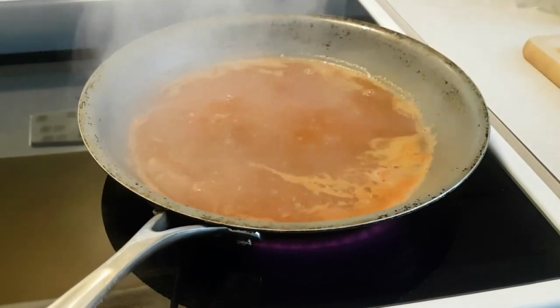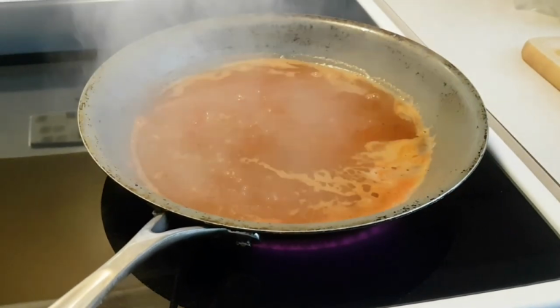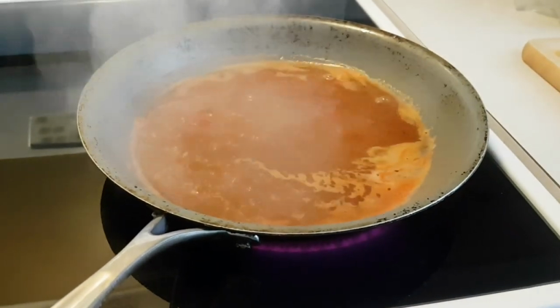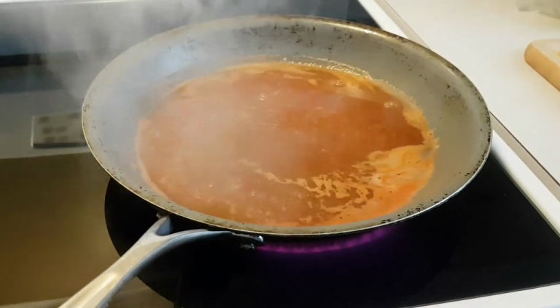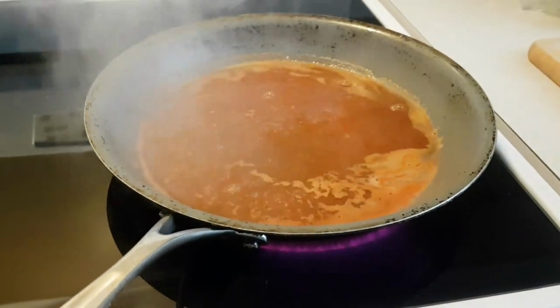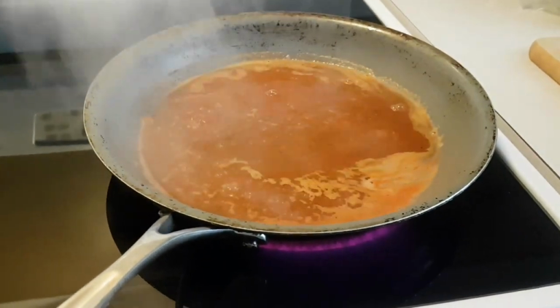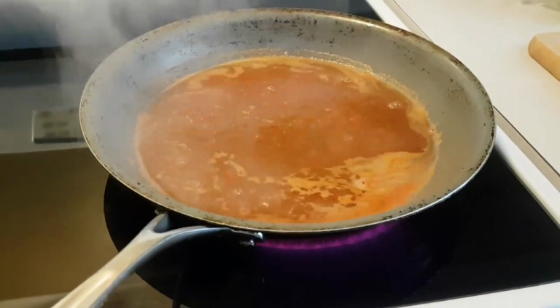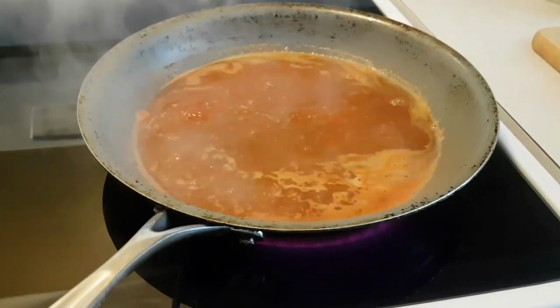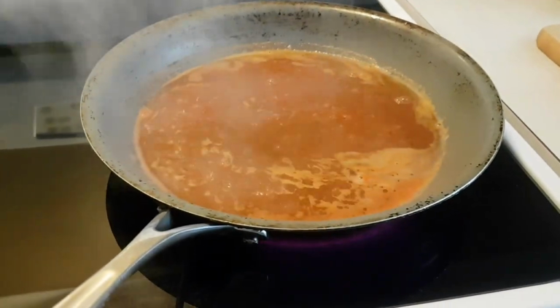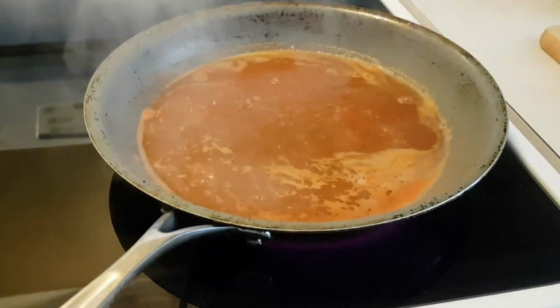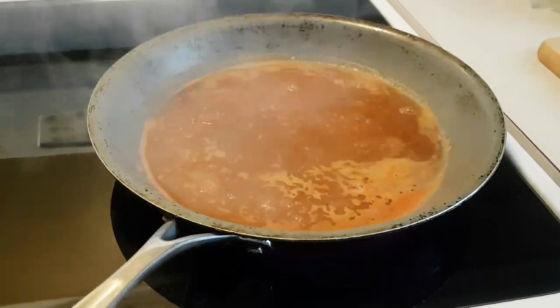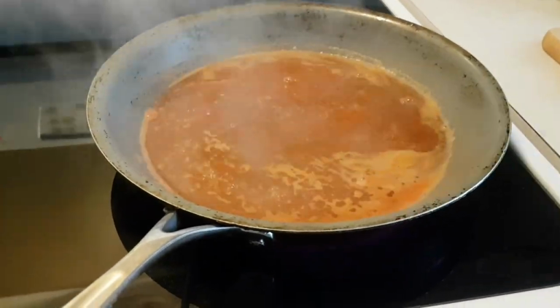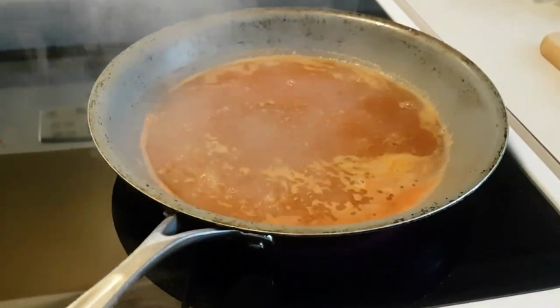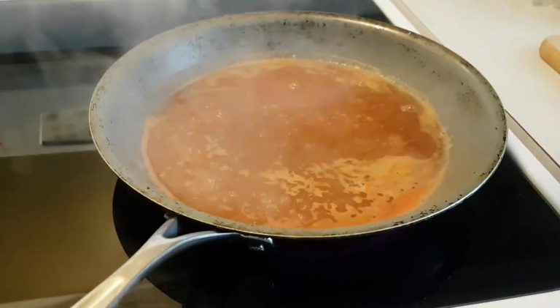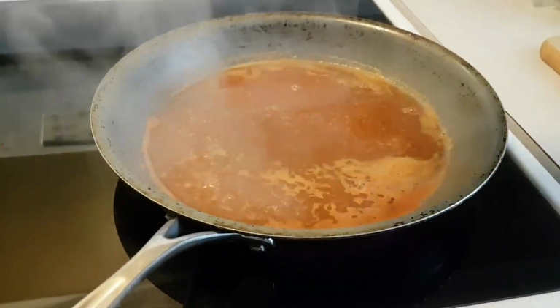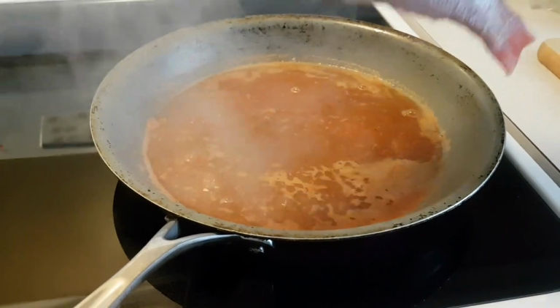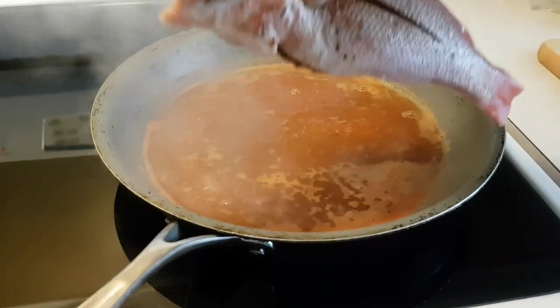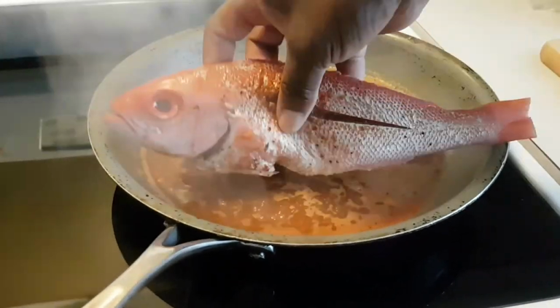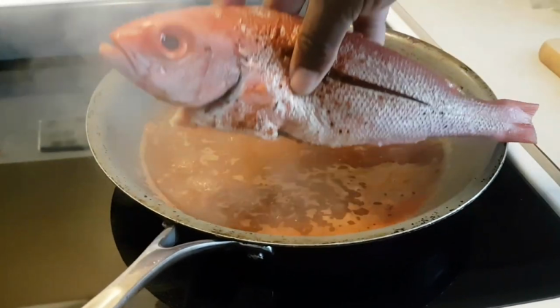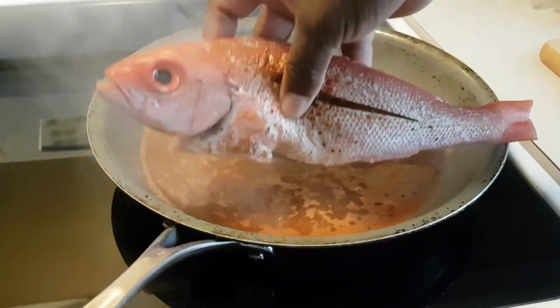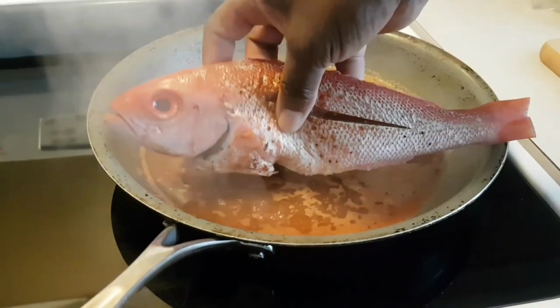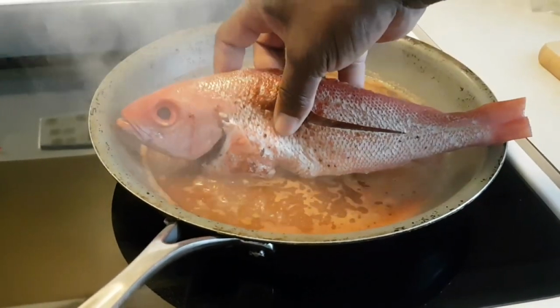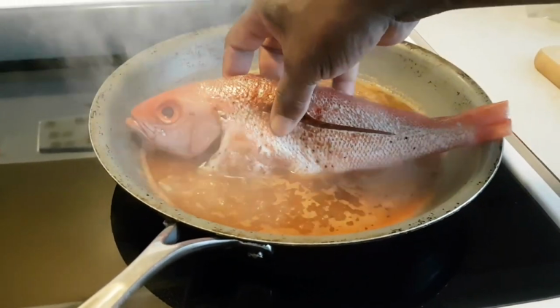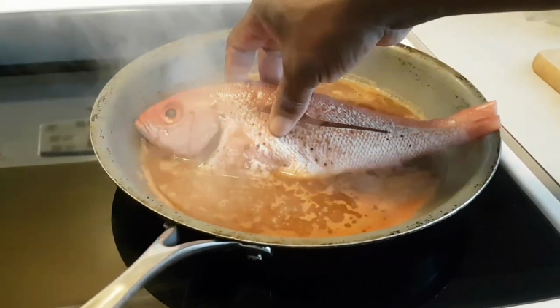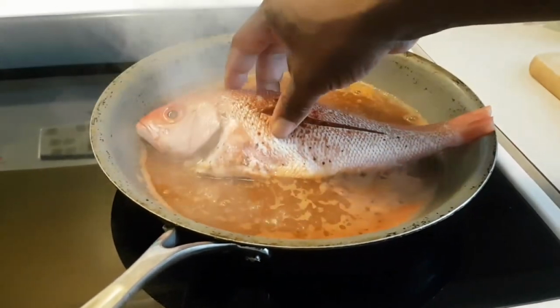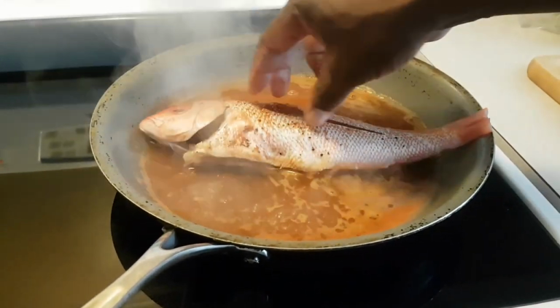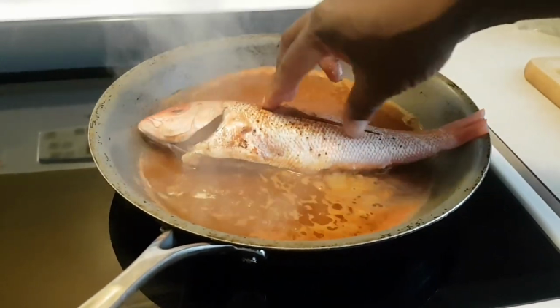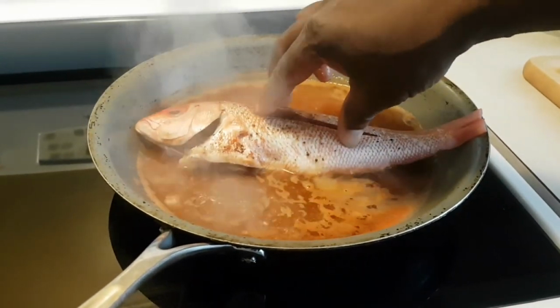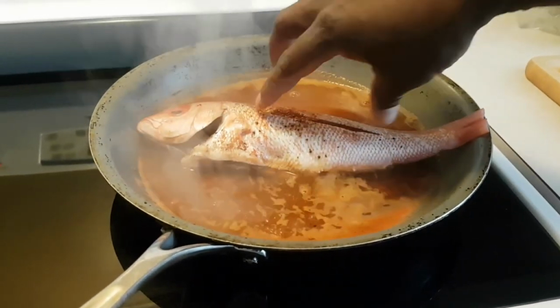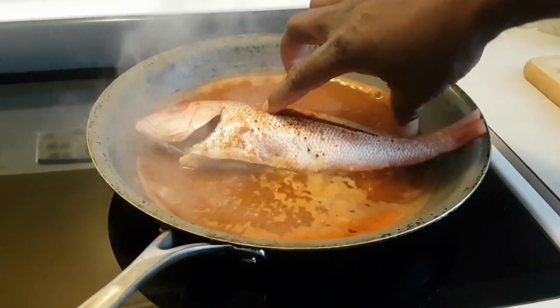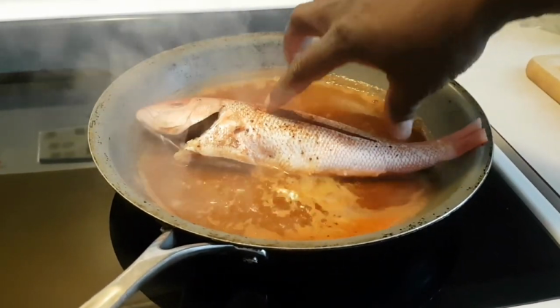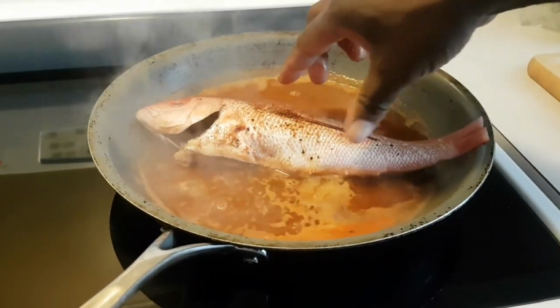And then I'm gonna take my red snapper and add it to the pot.